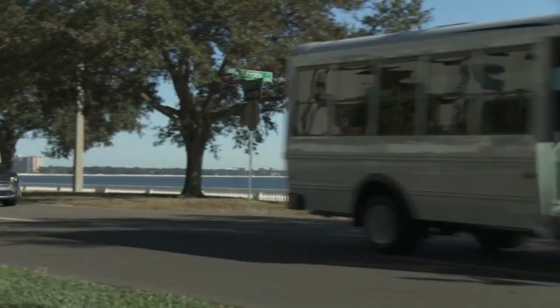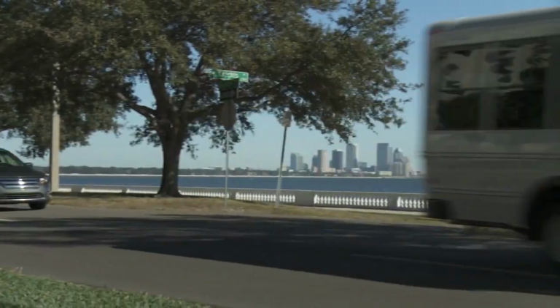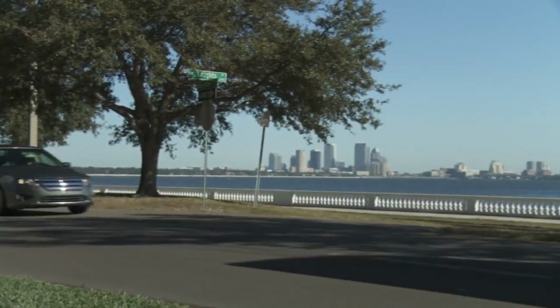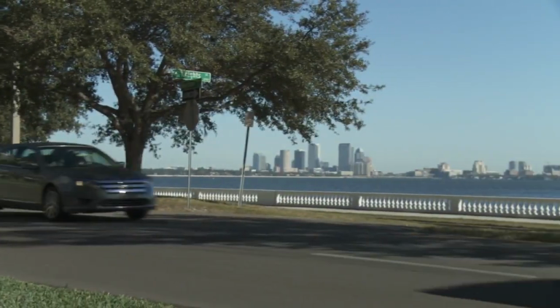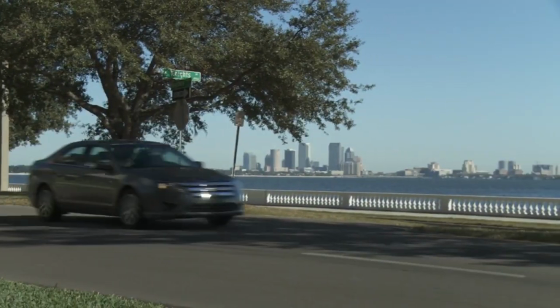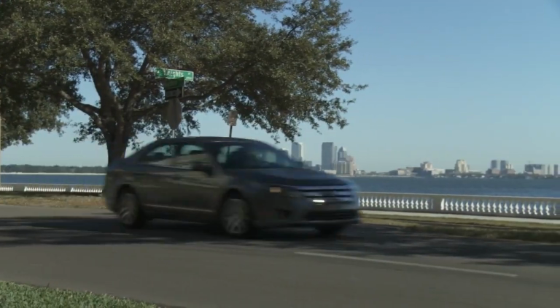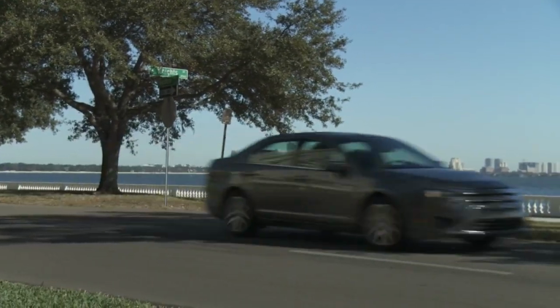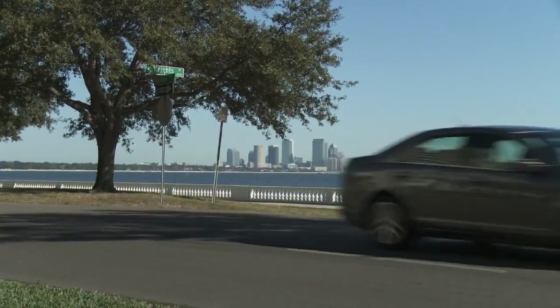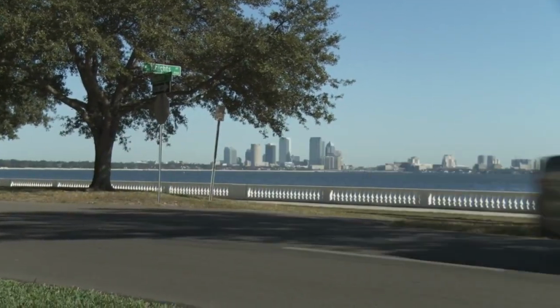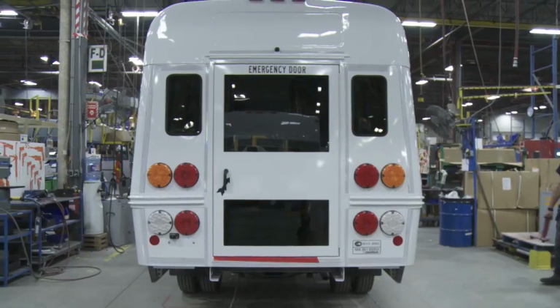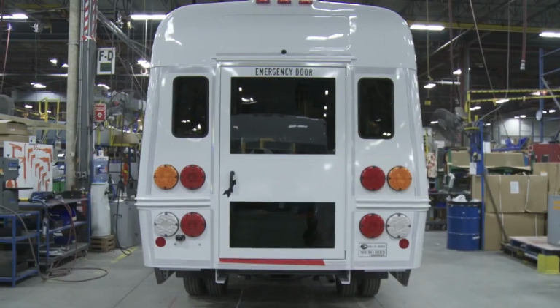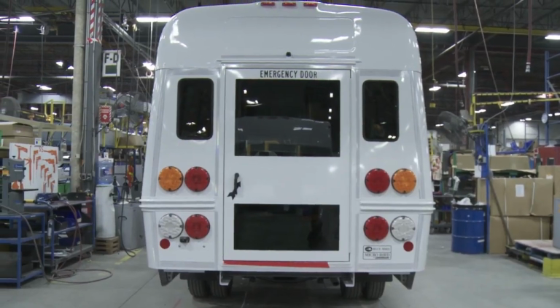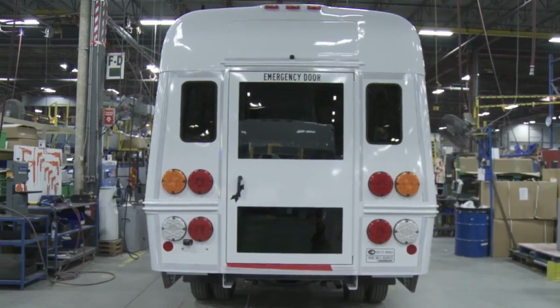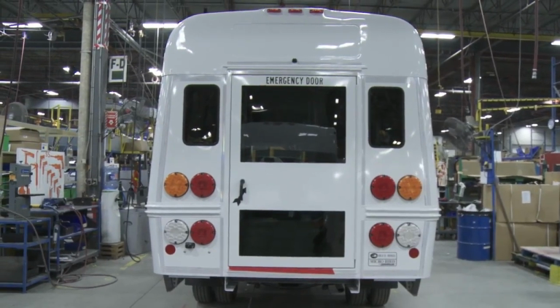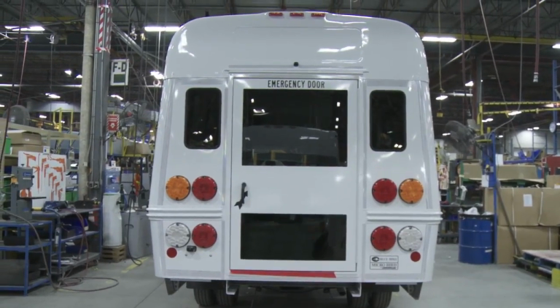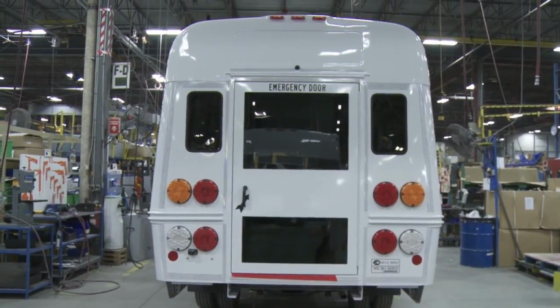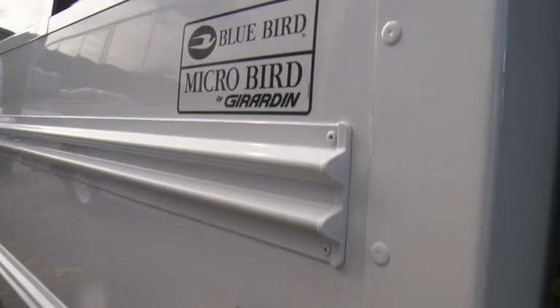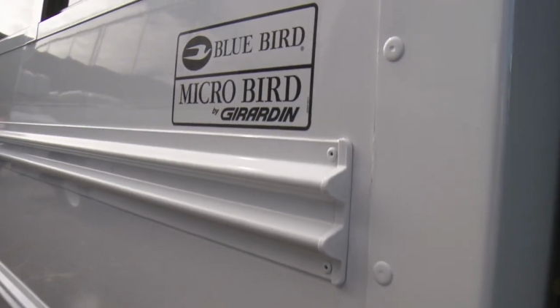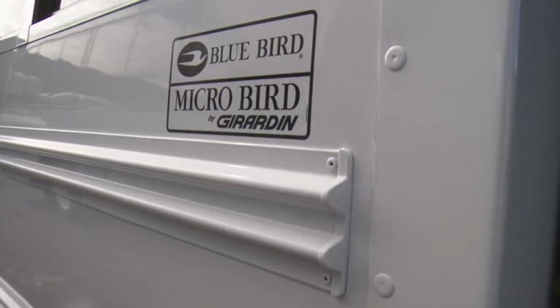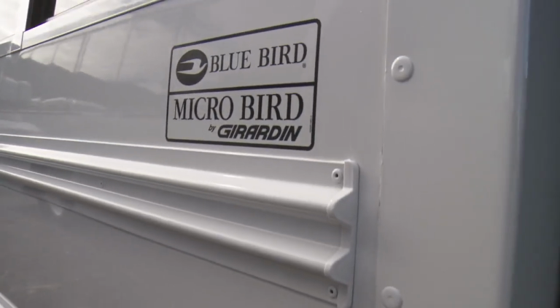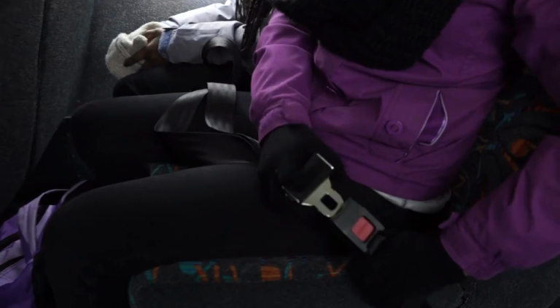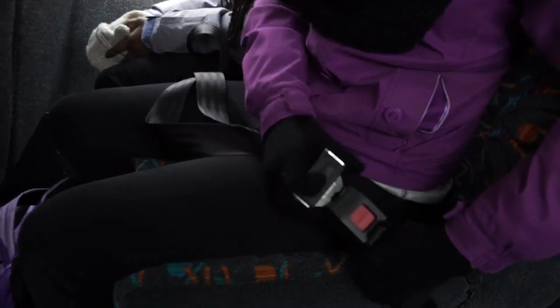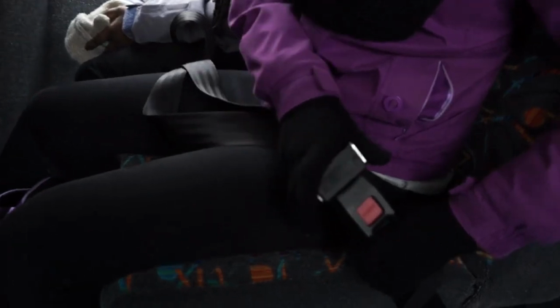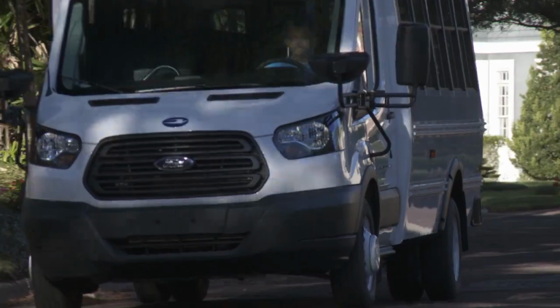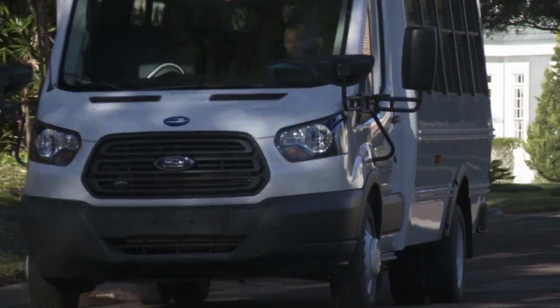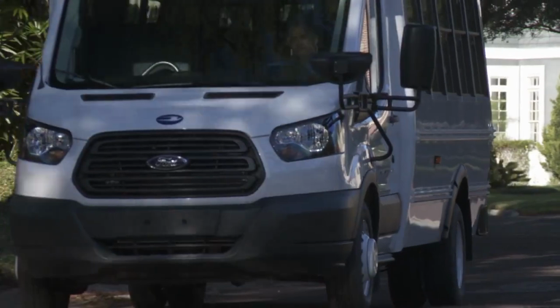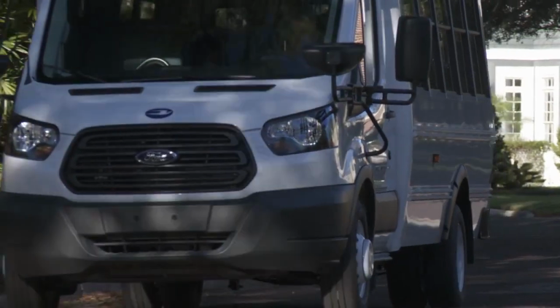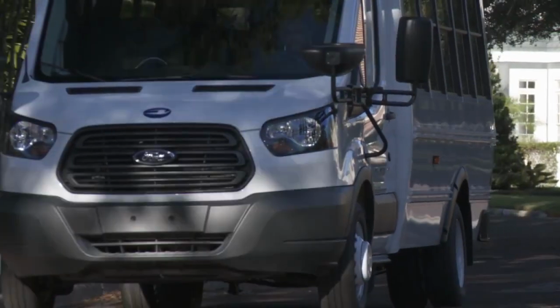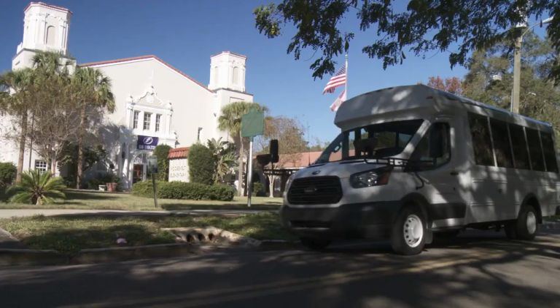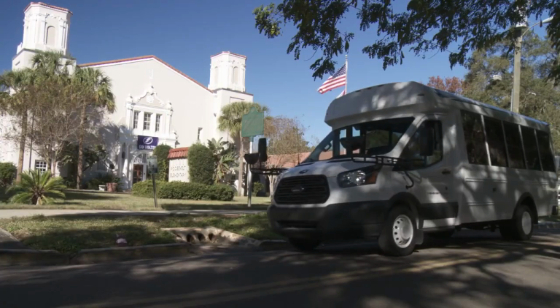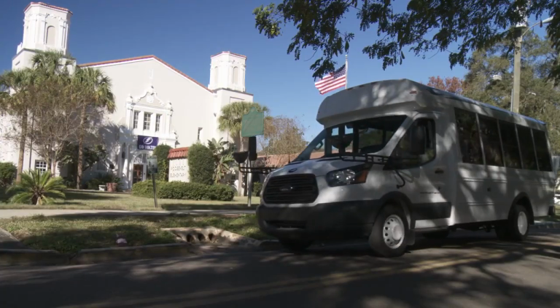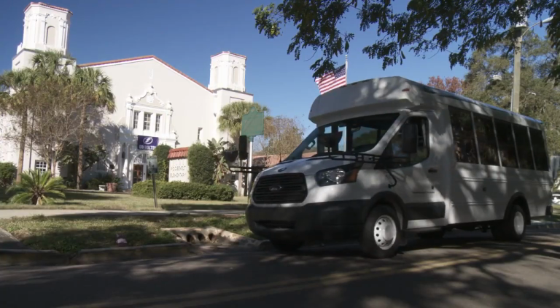That's the MicroBird promise. At MicroBird, quality, safety and durability work as one.